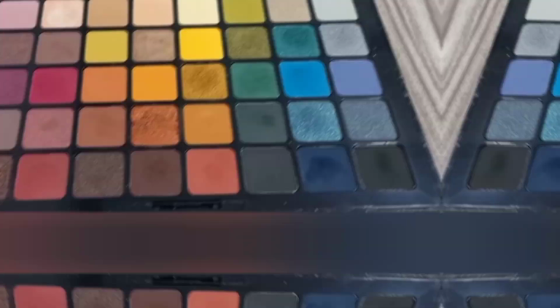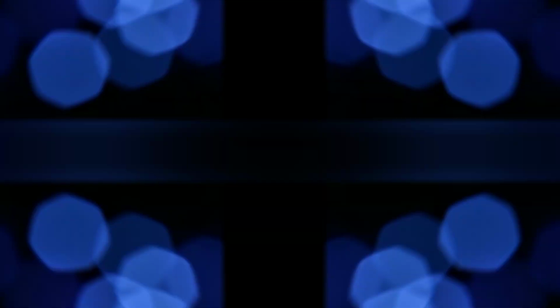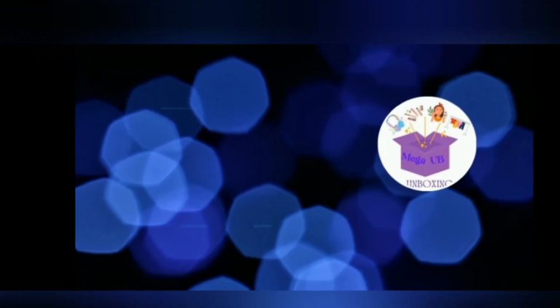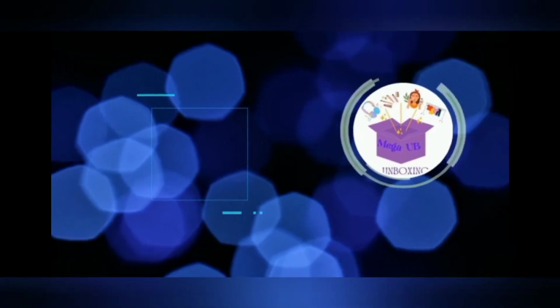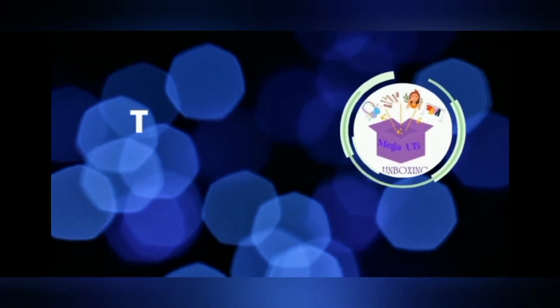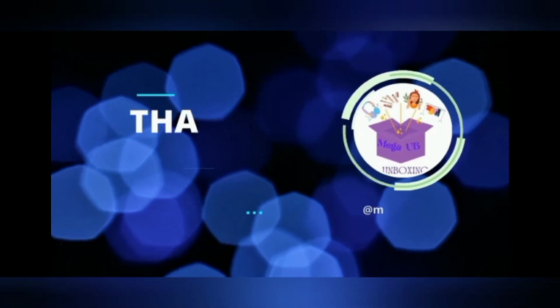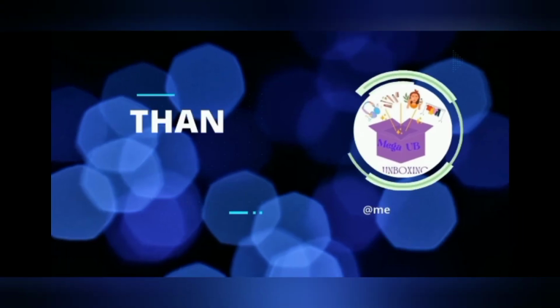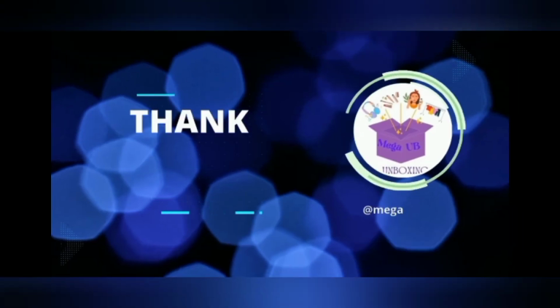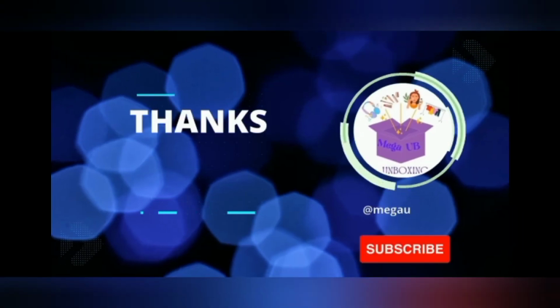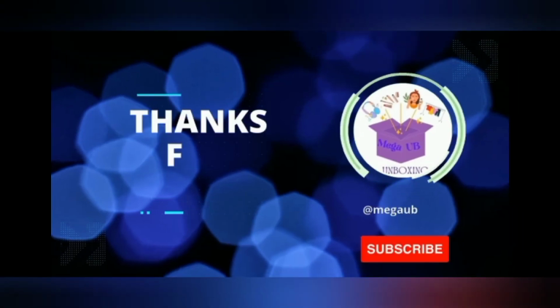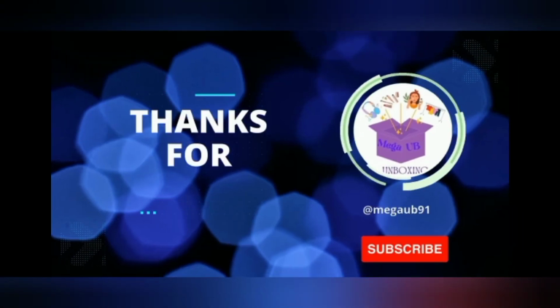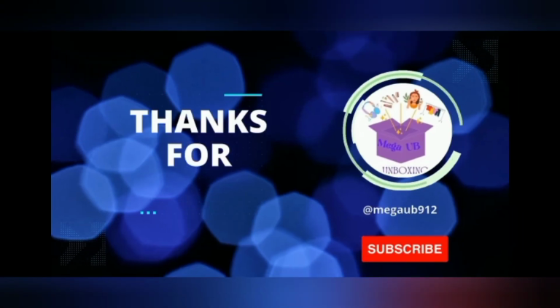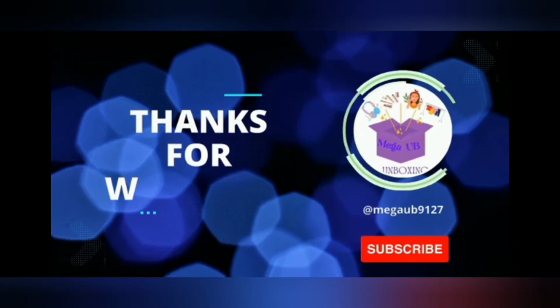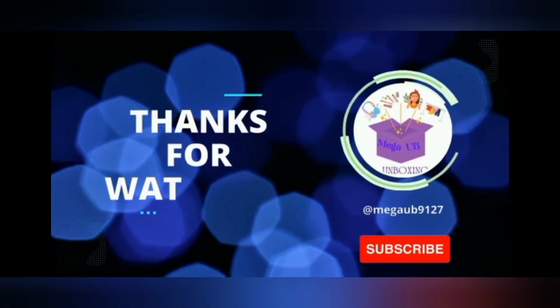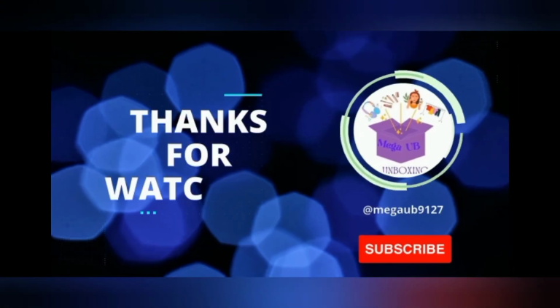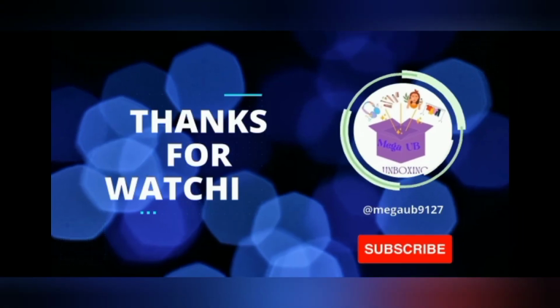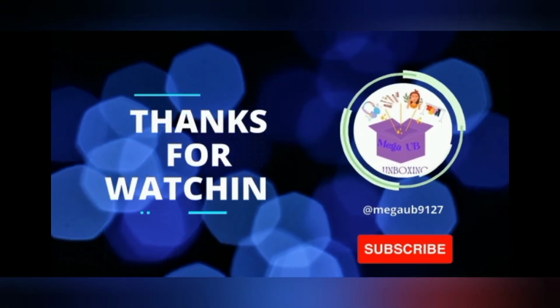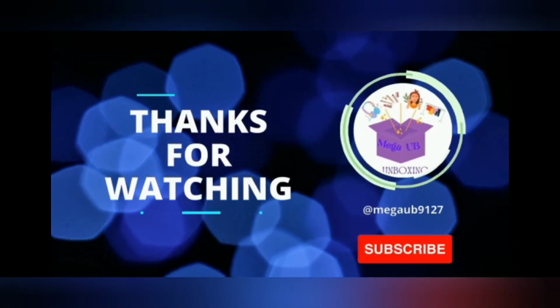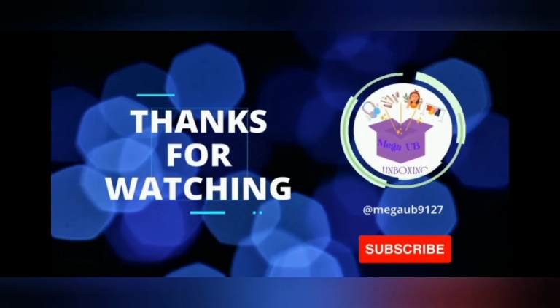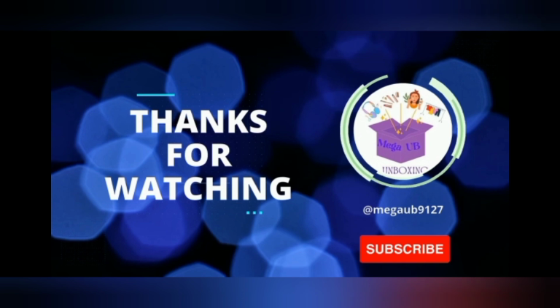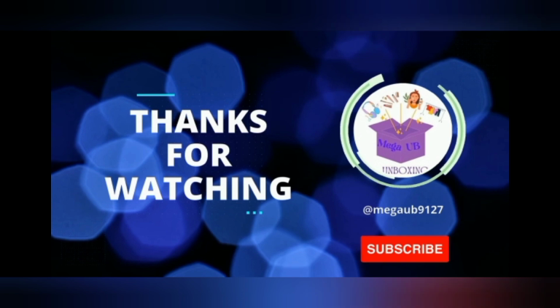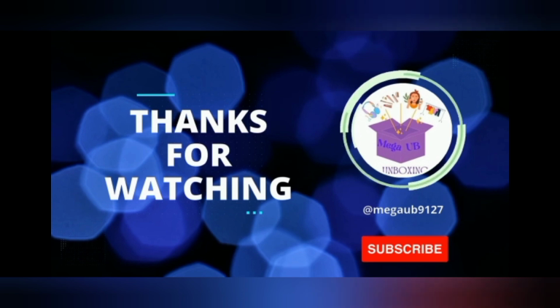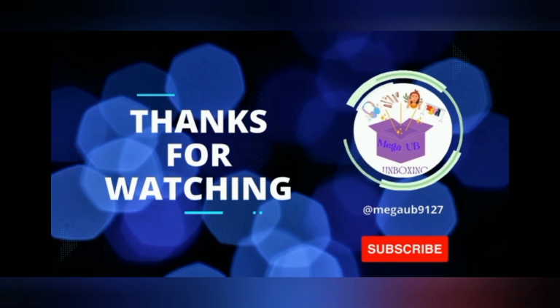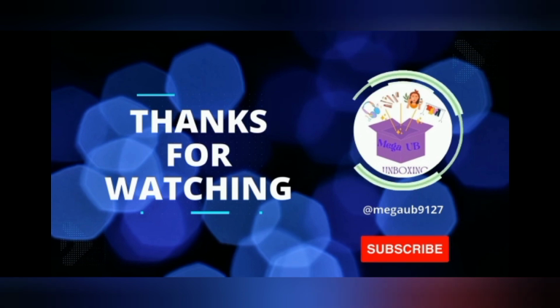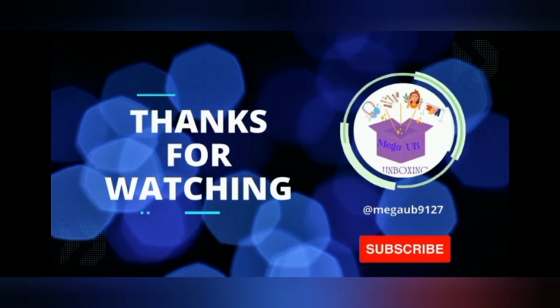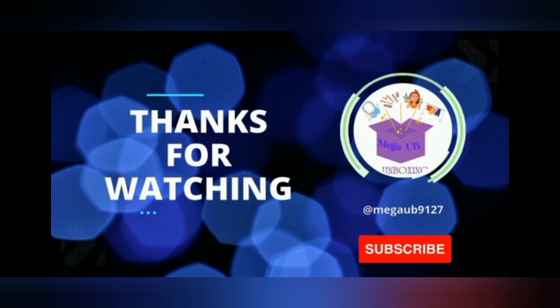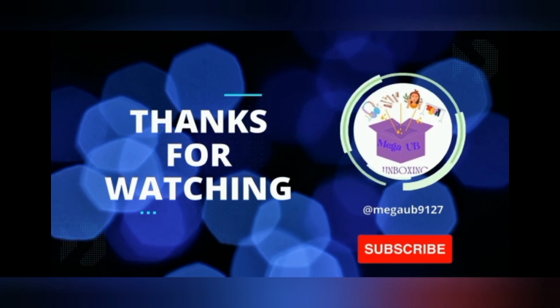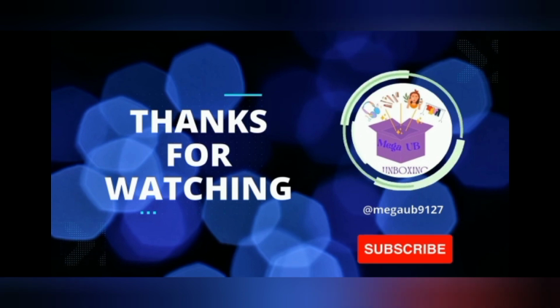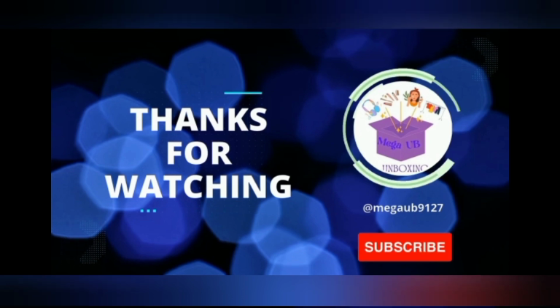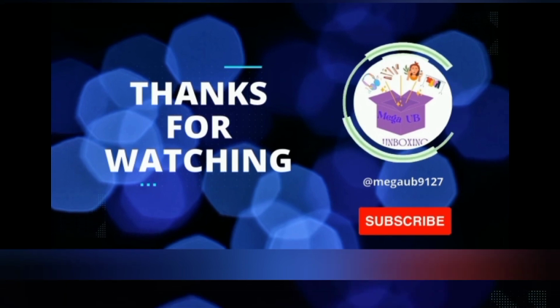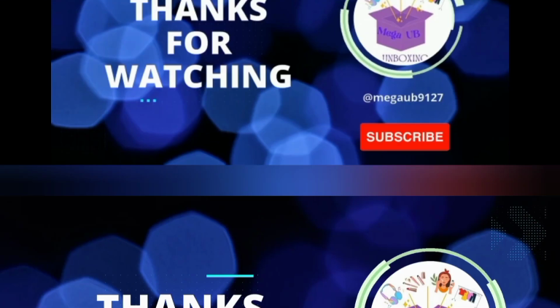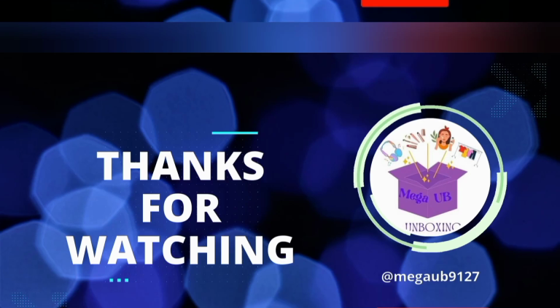I hope you liked this video and don't forget to subscribe. Thank you.